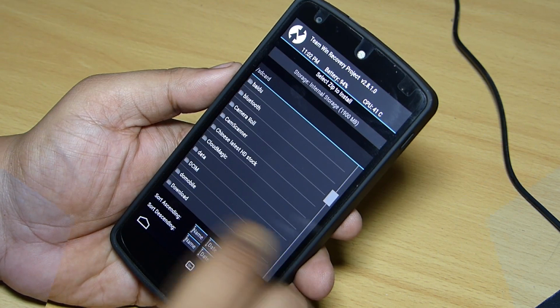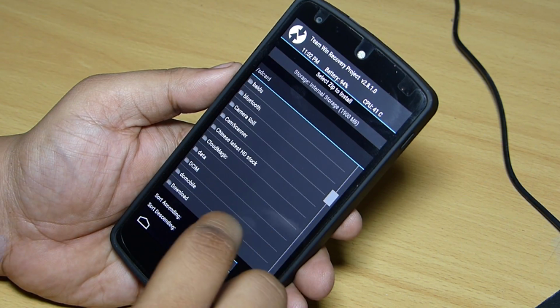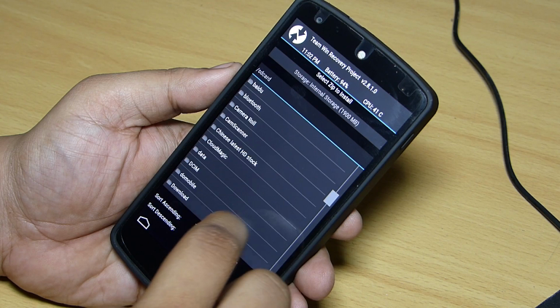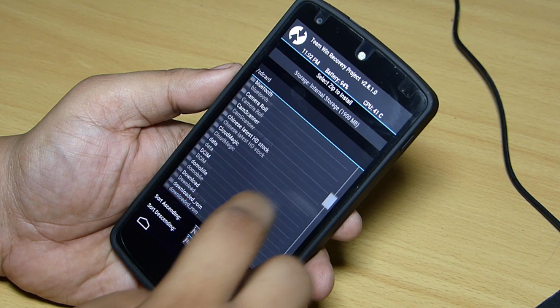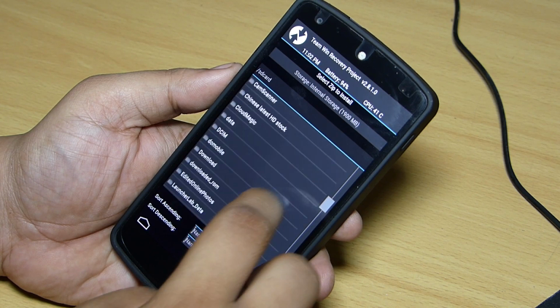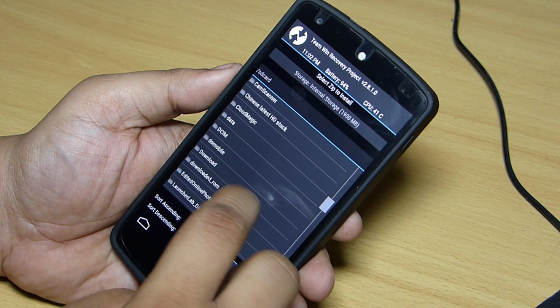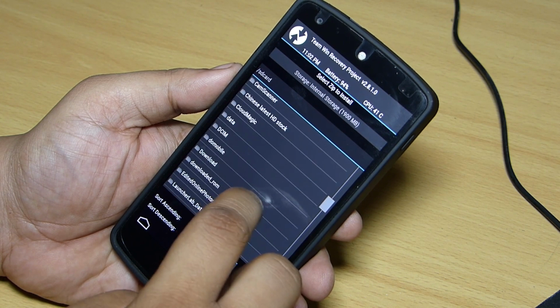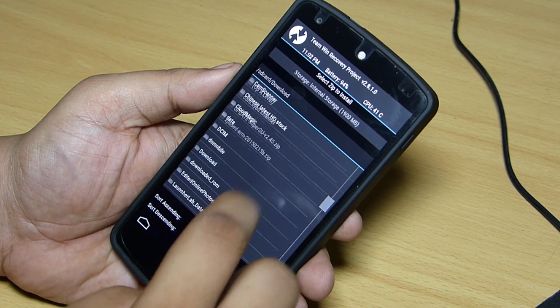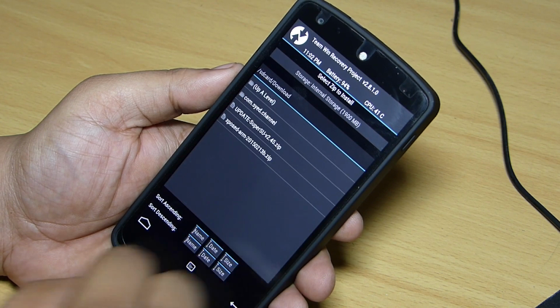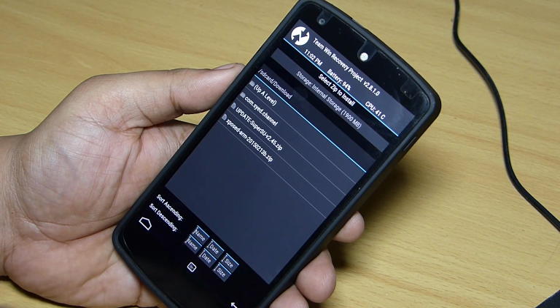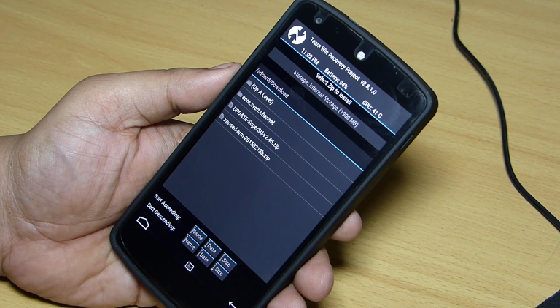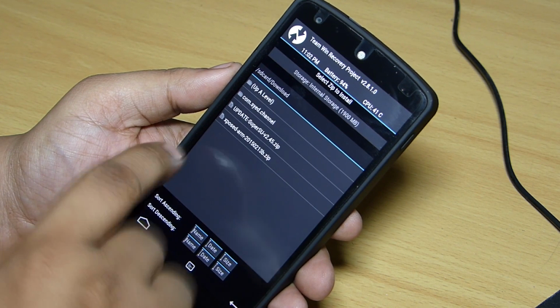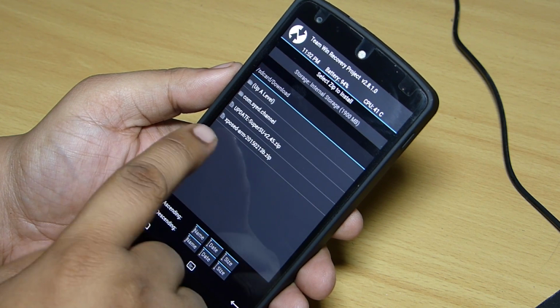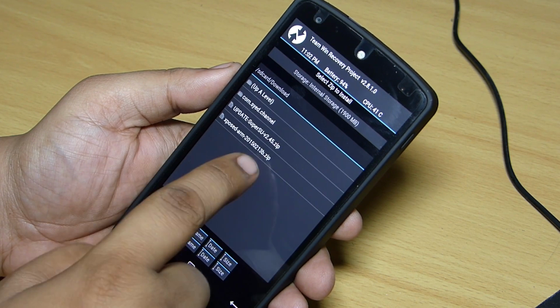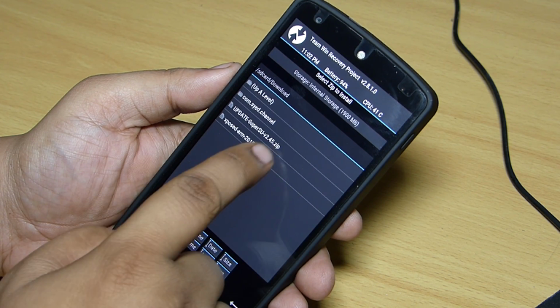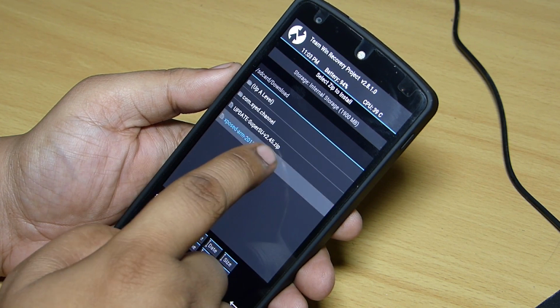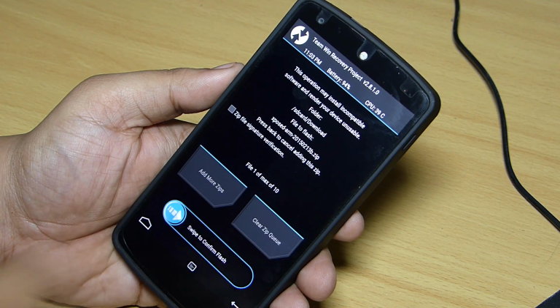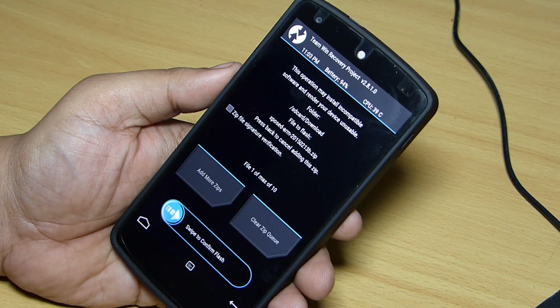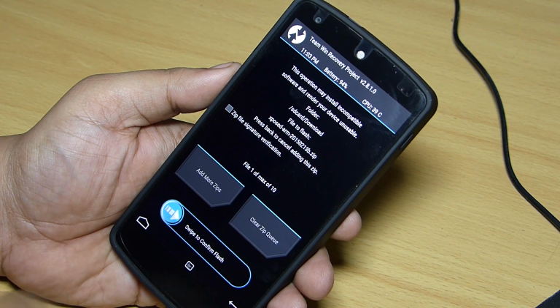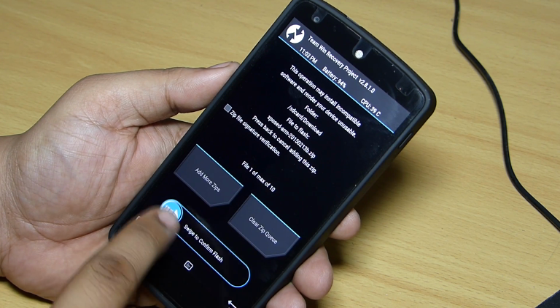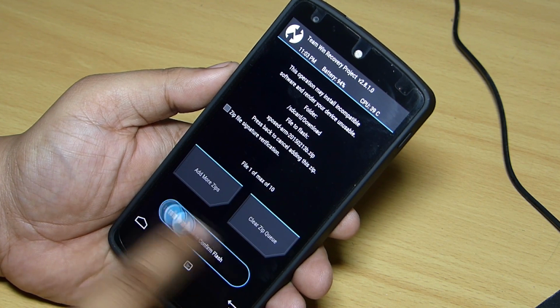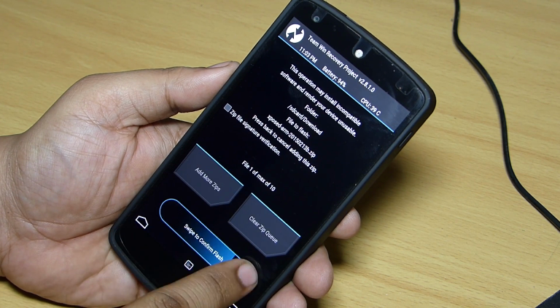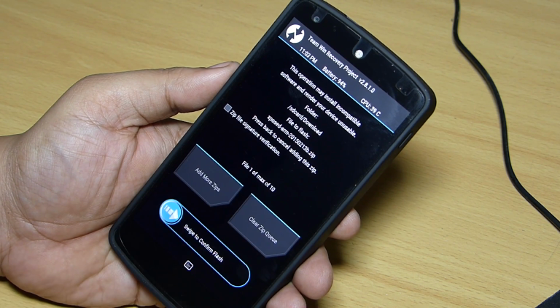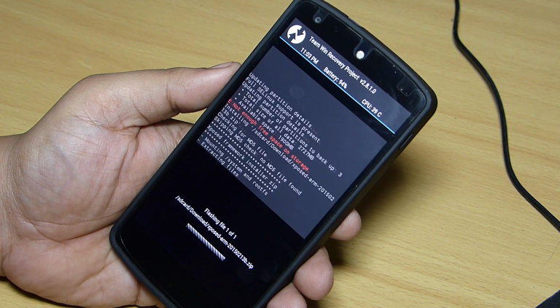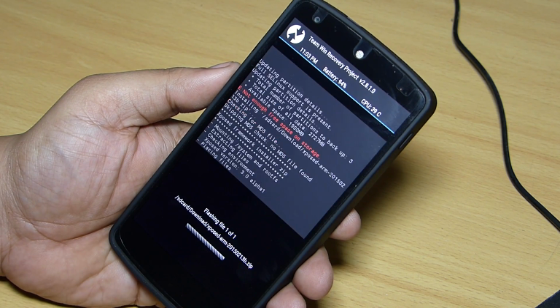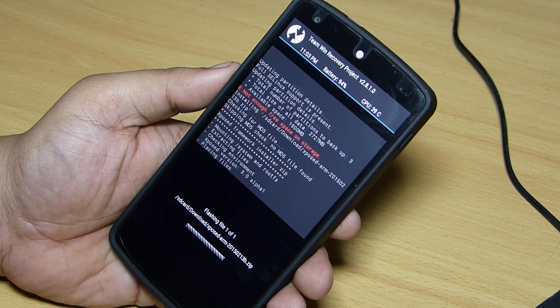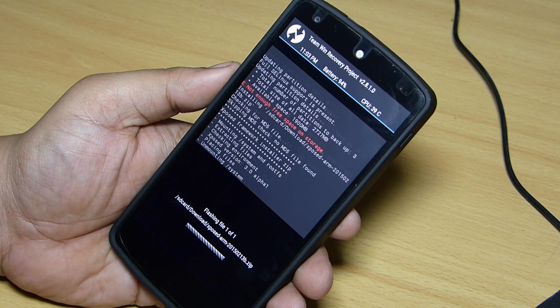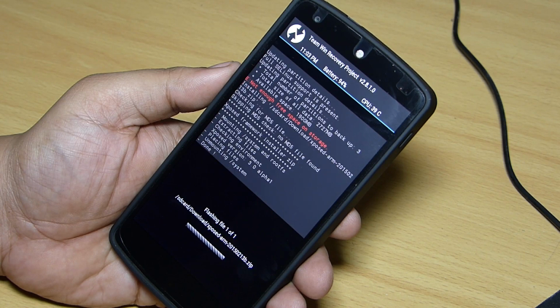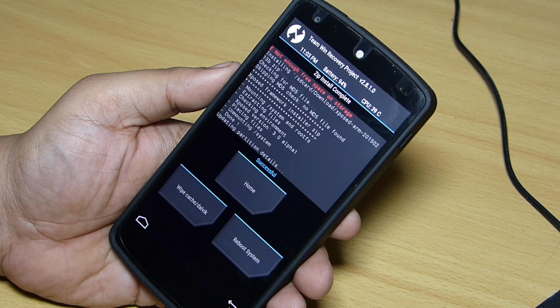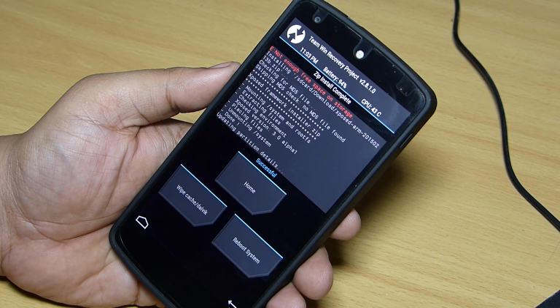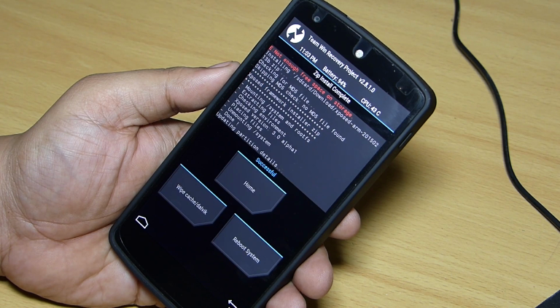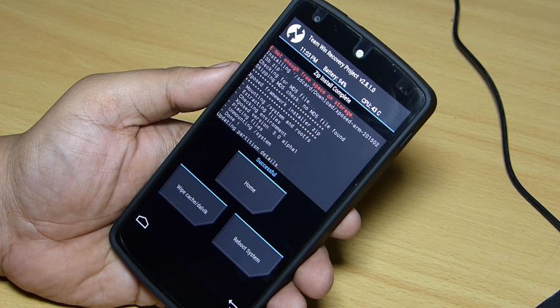Now install the zip file that you have downloaded, and after the installation has been successful you just have to reboot your device.